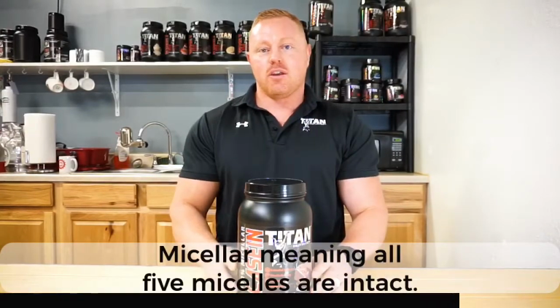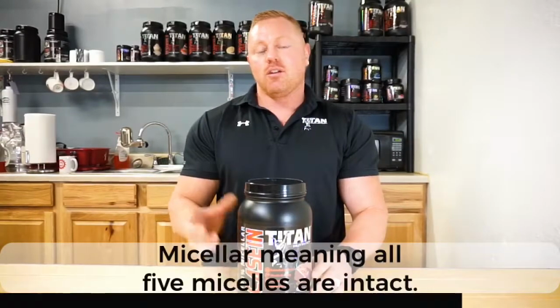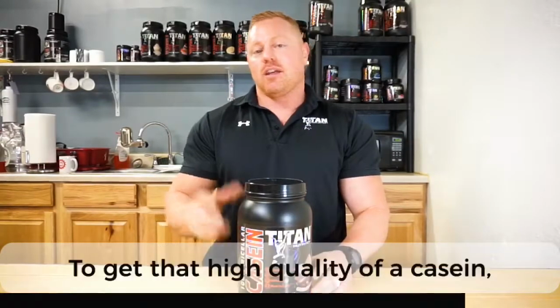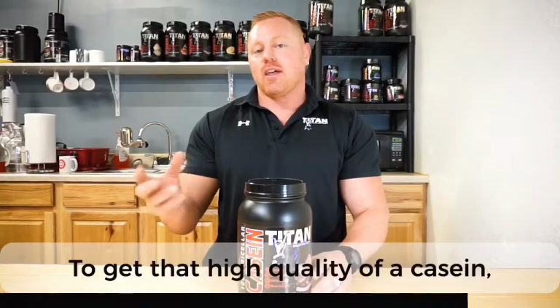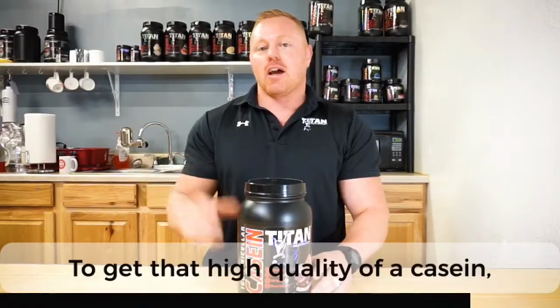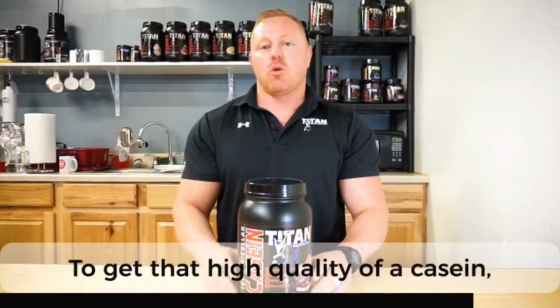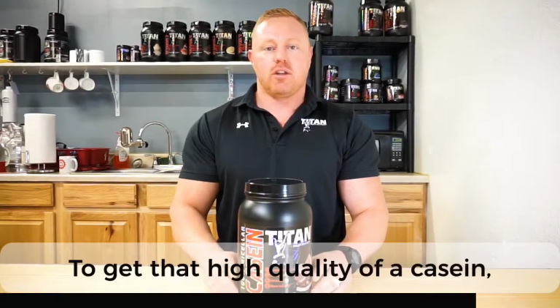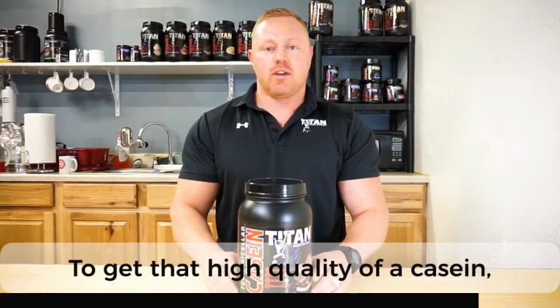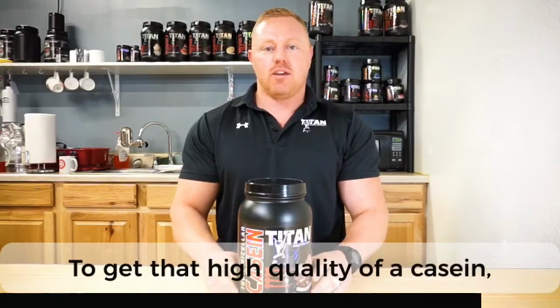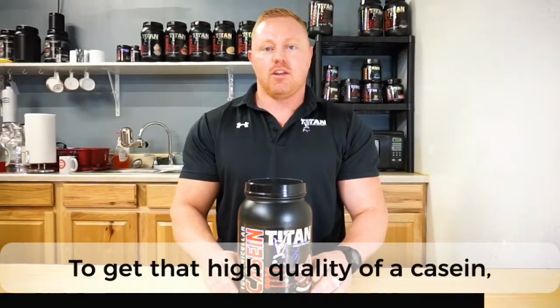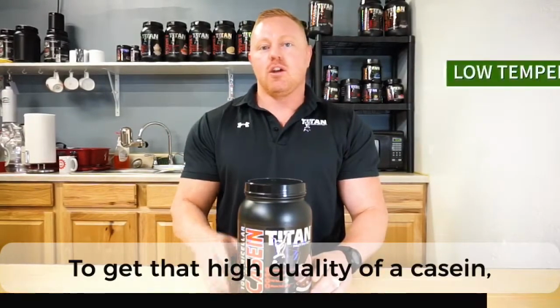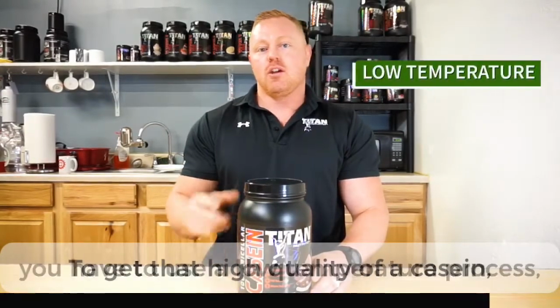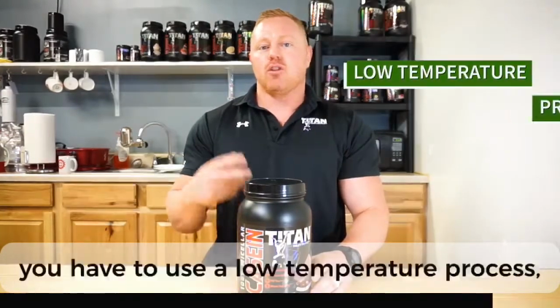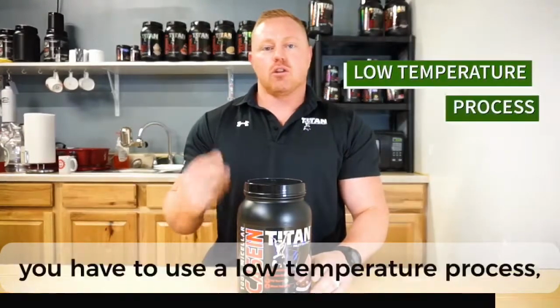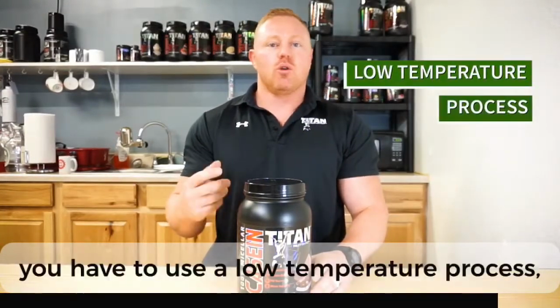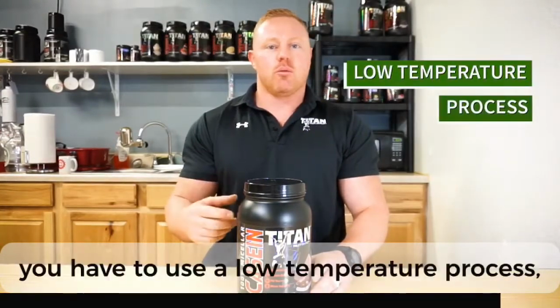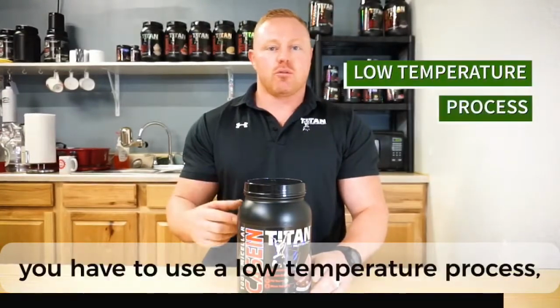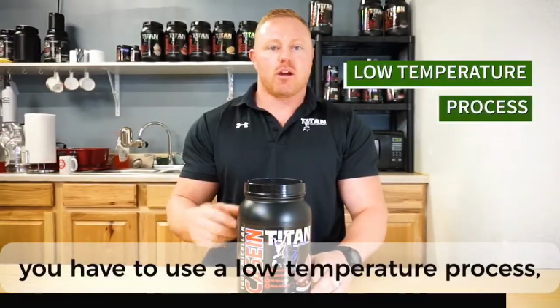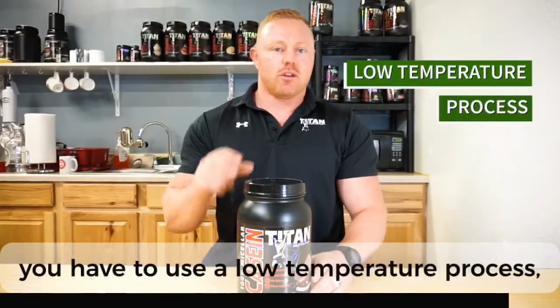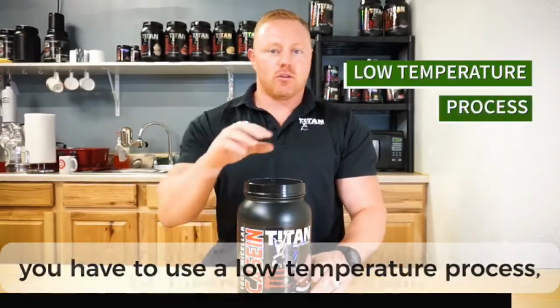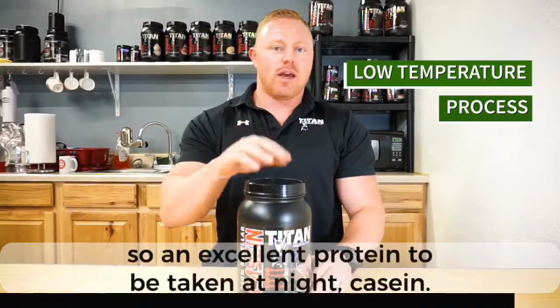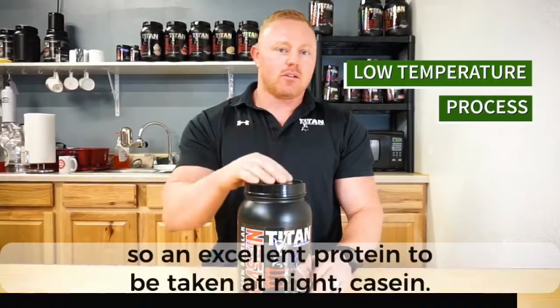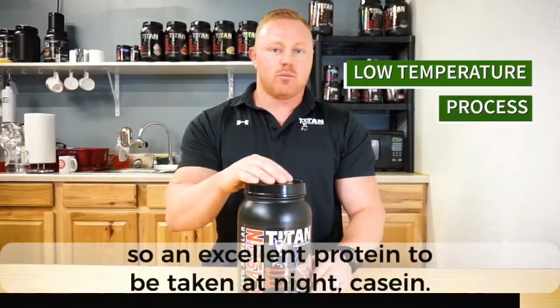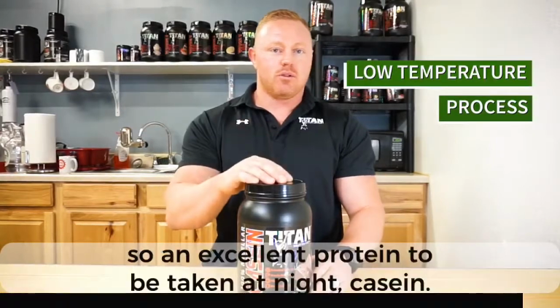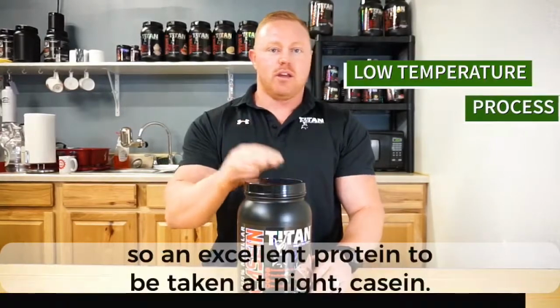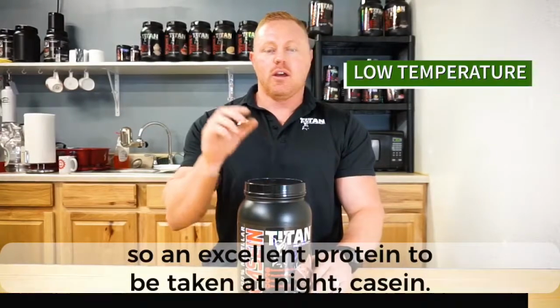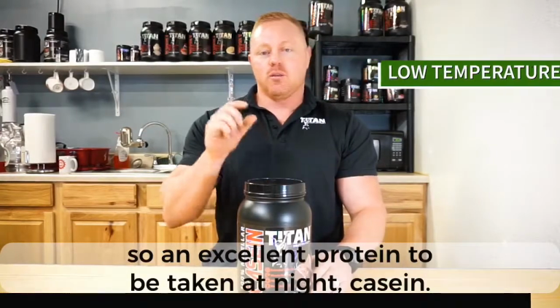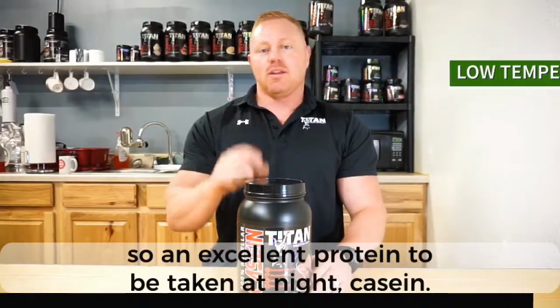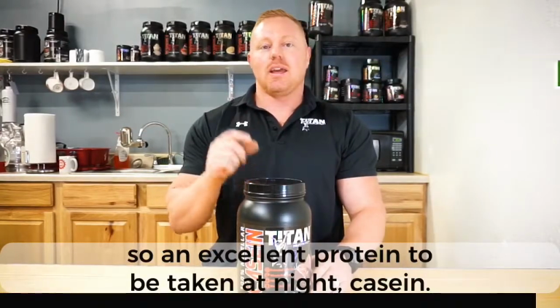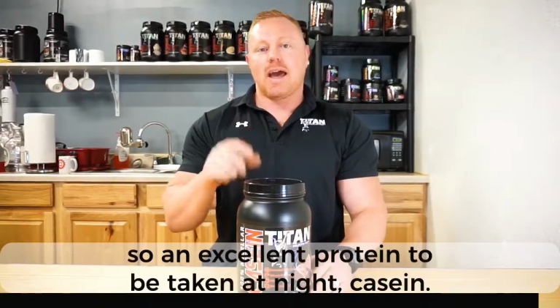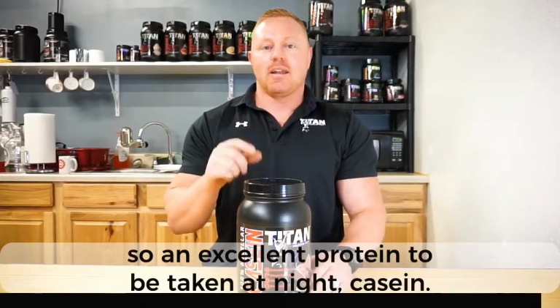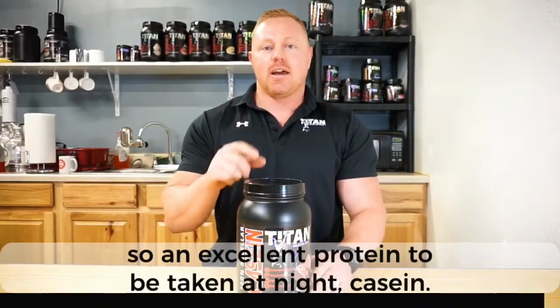To get that high quality of a casein, you have to use a low temperature process. So excellent protein to be taken at night.